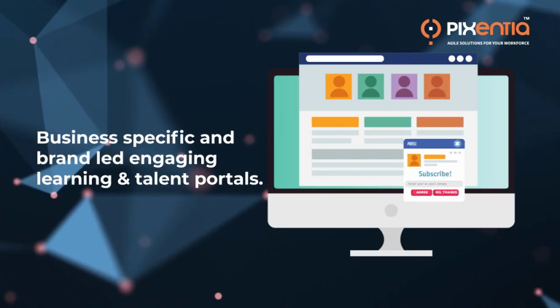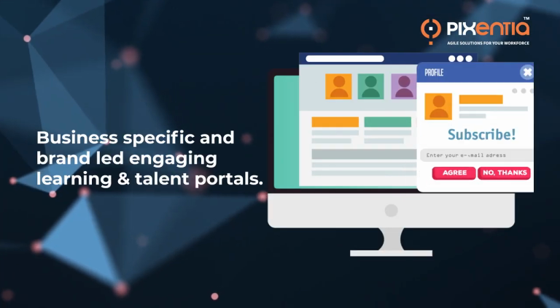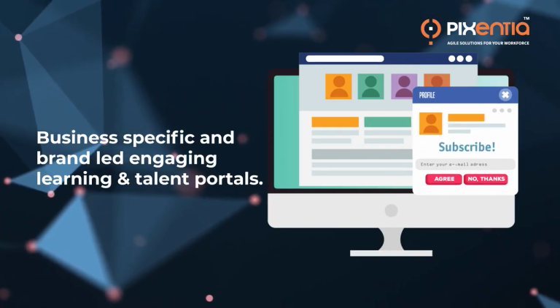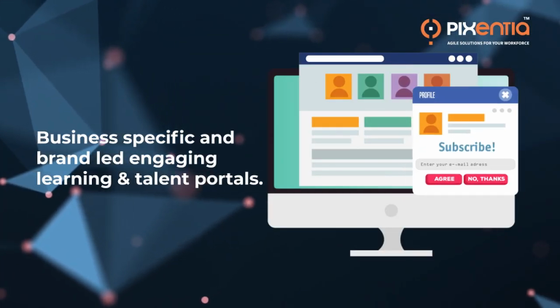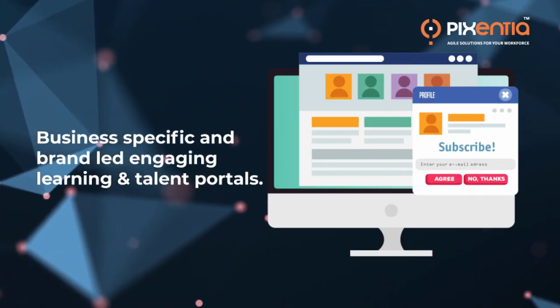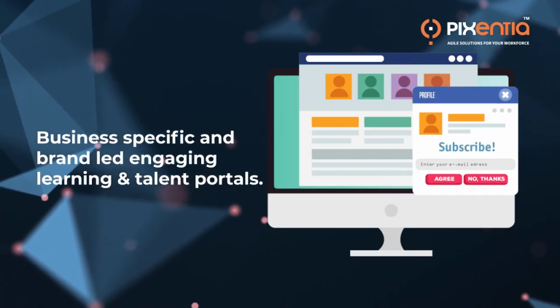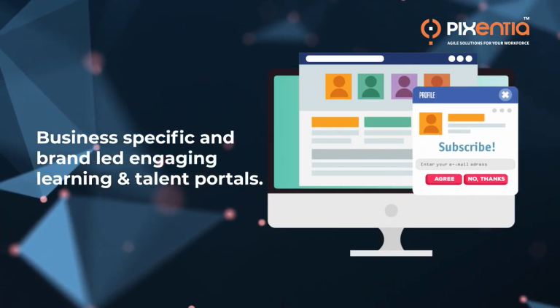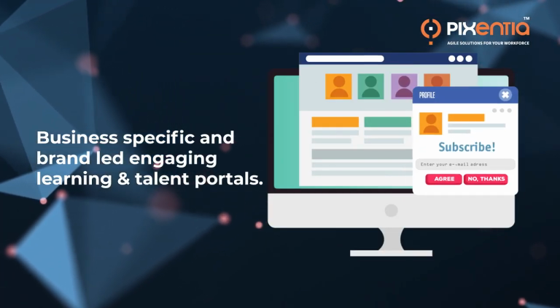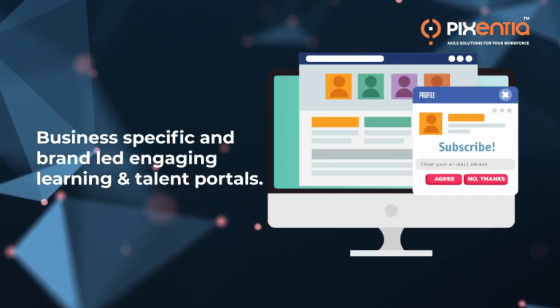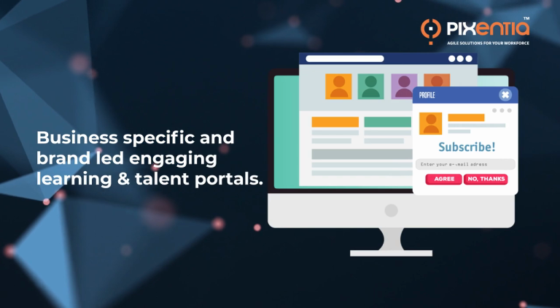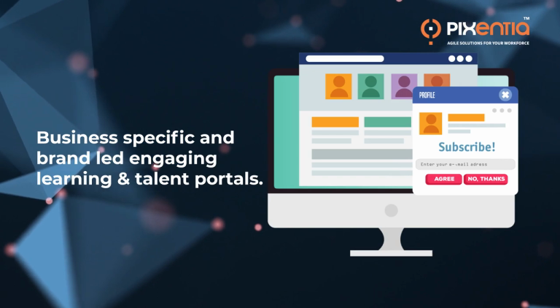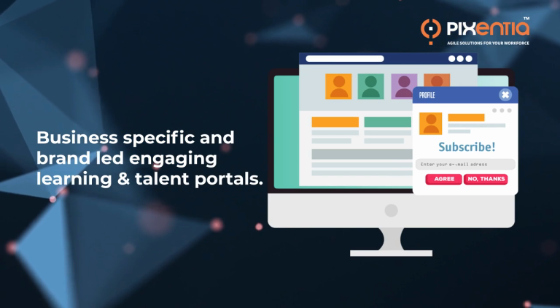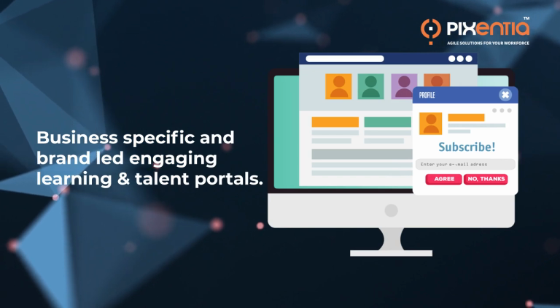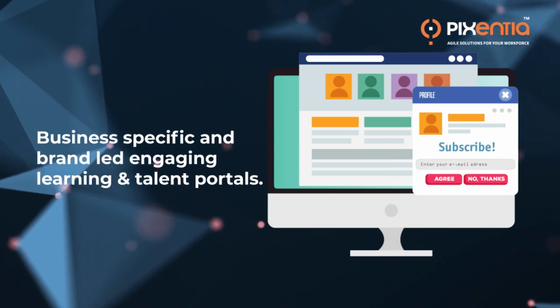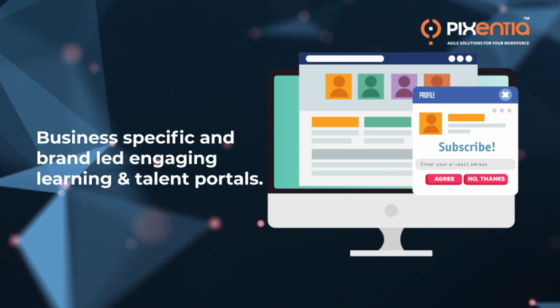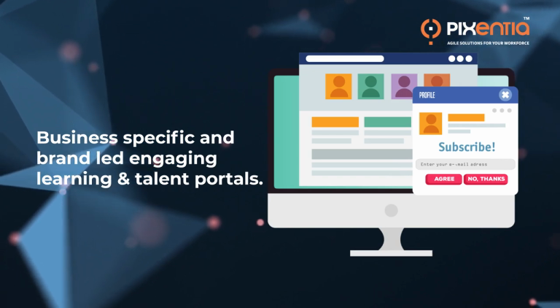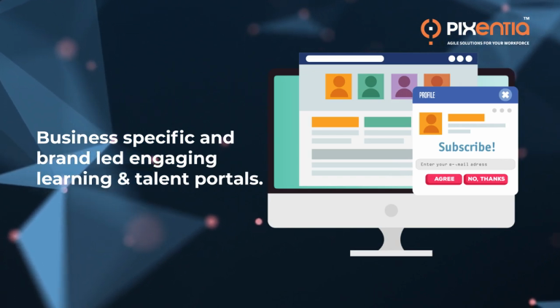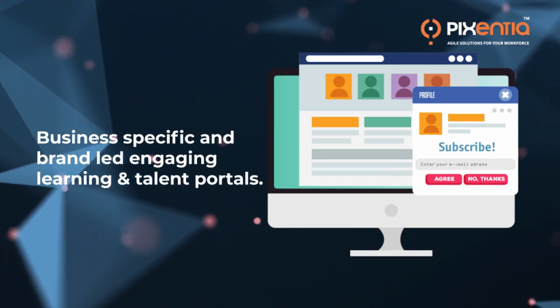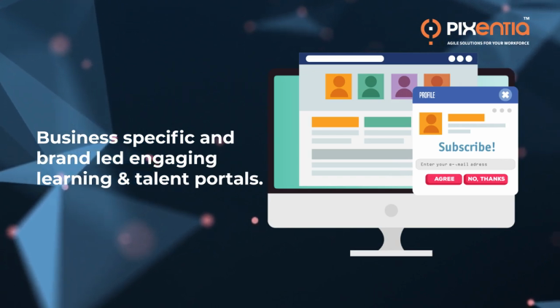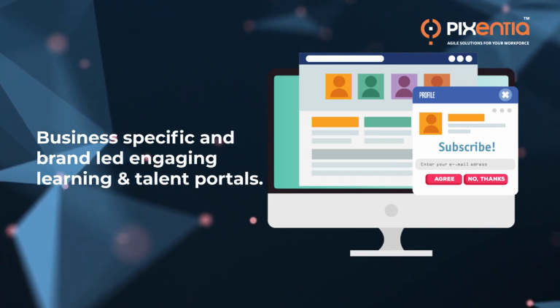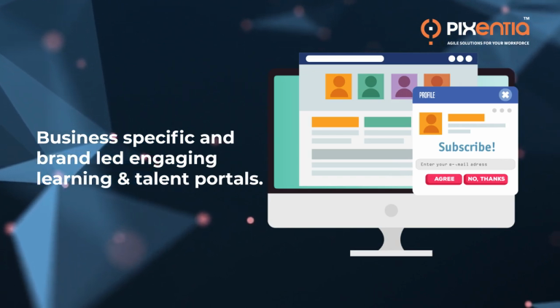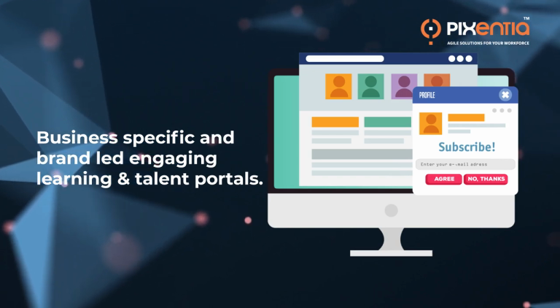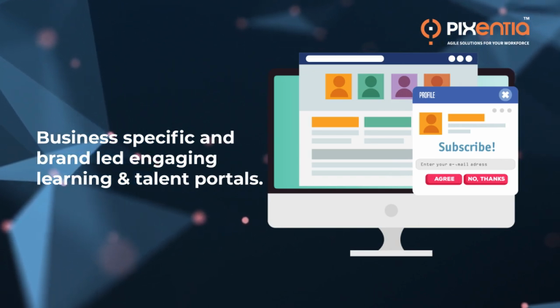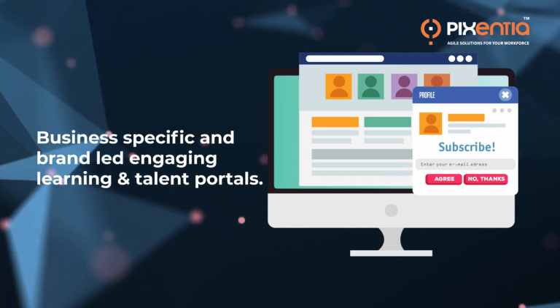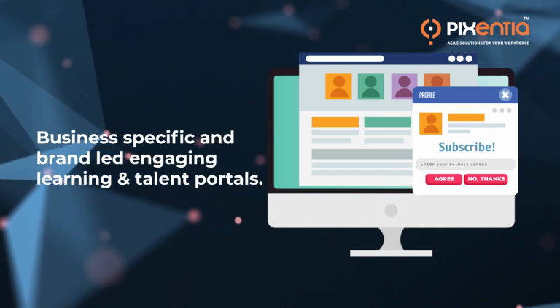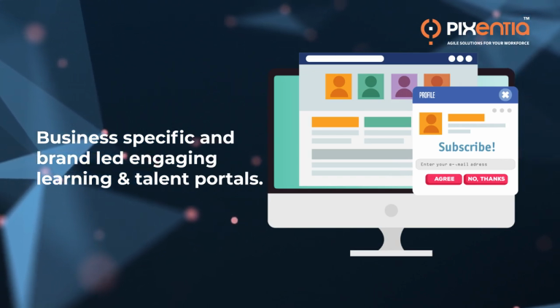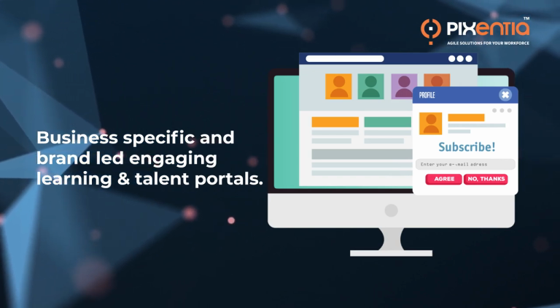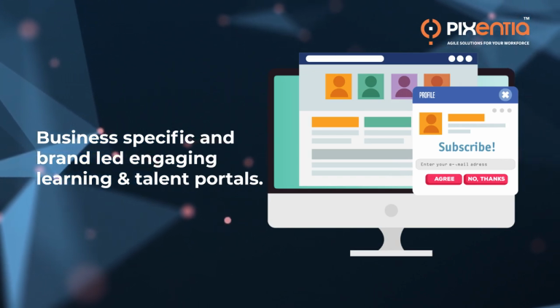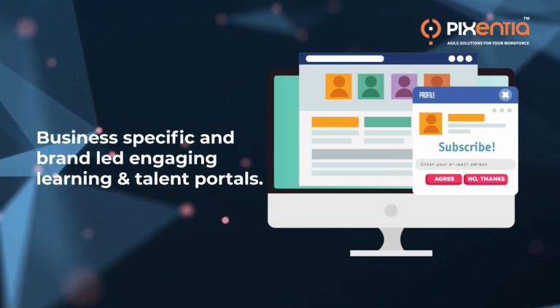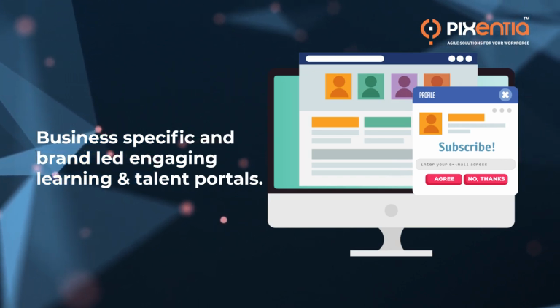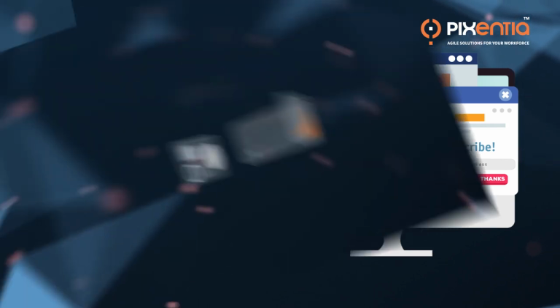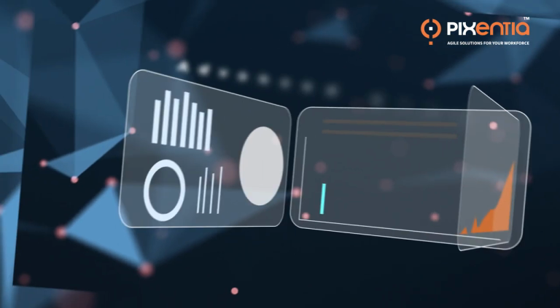We build business-specific and brand-led engaging learning and talent portals to meet the needs of both your employees and extended enterprise.